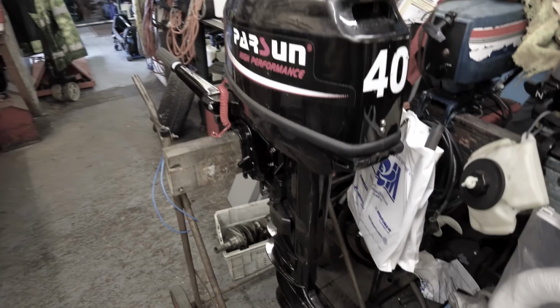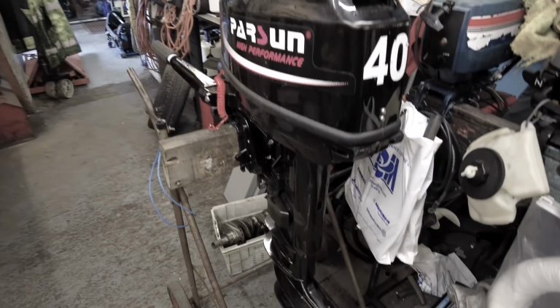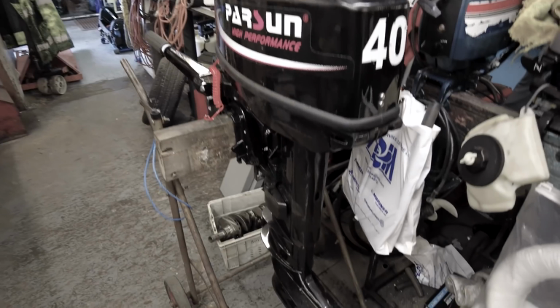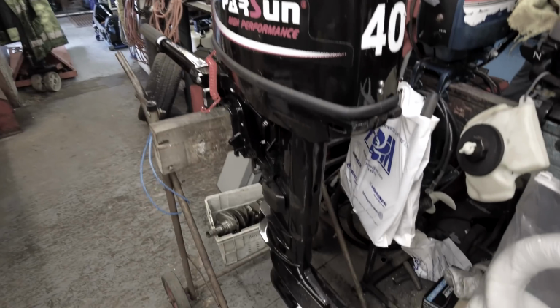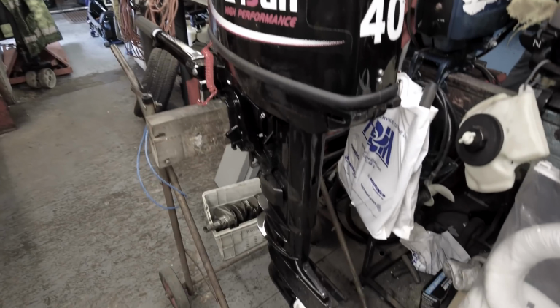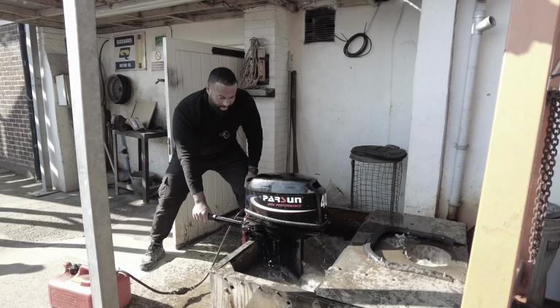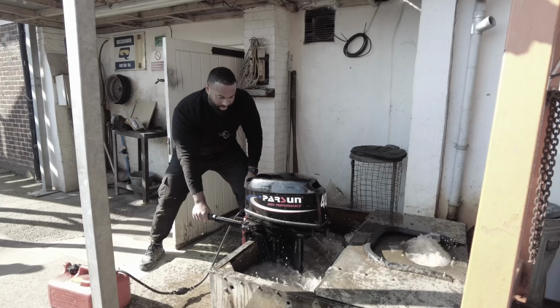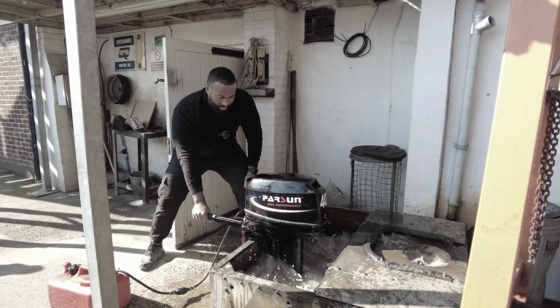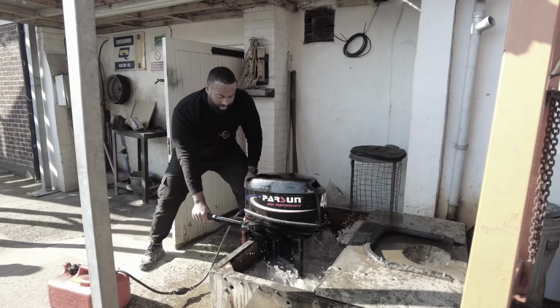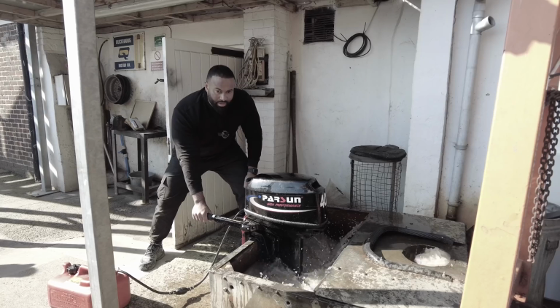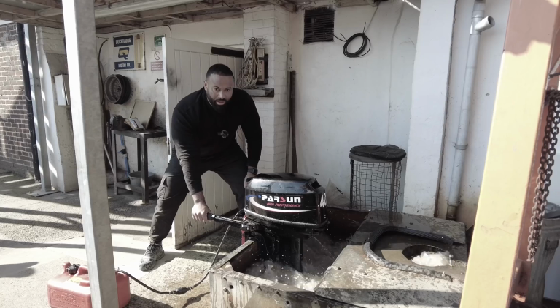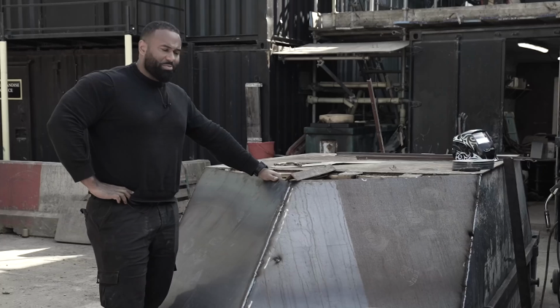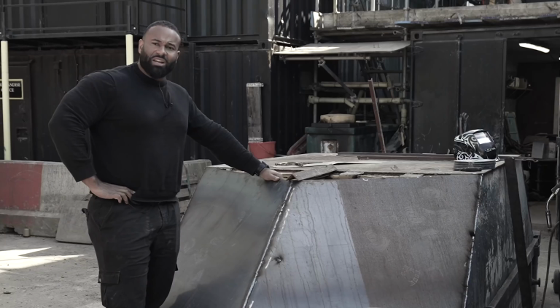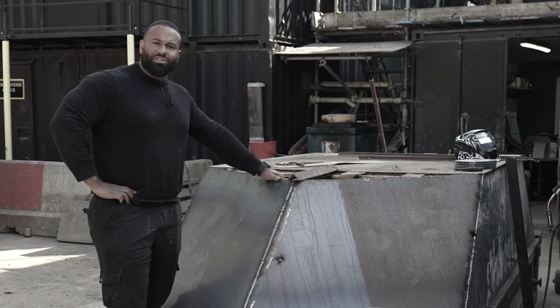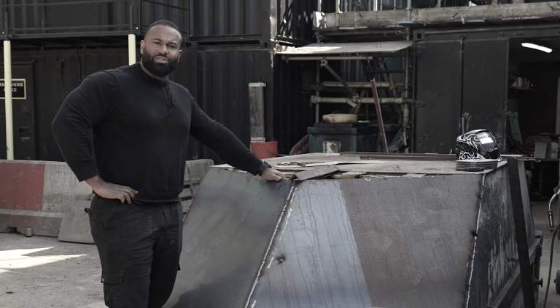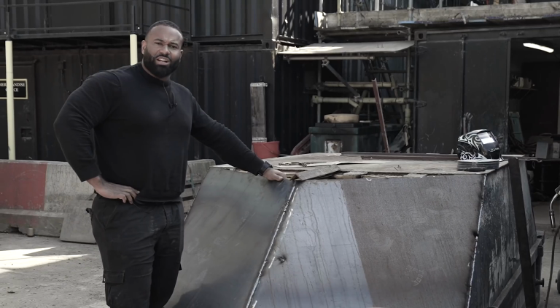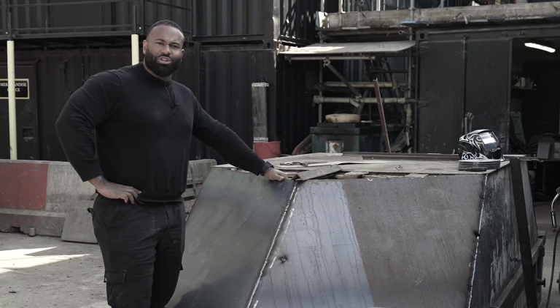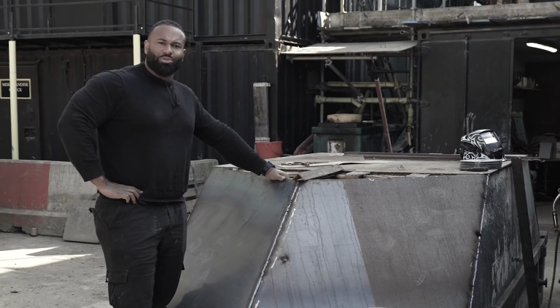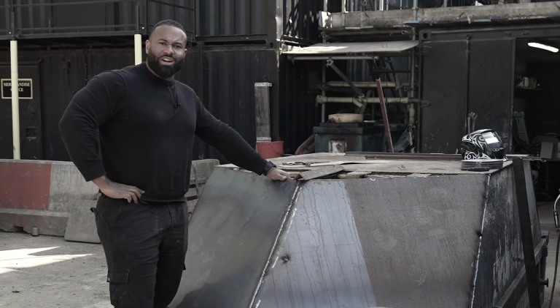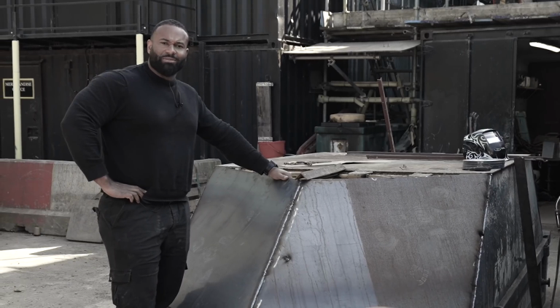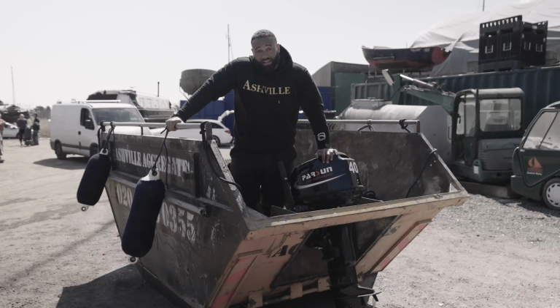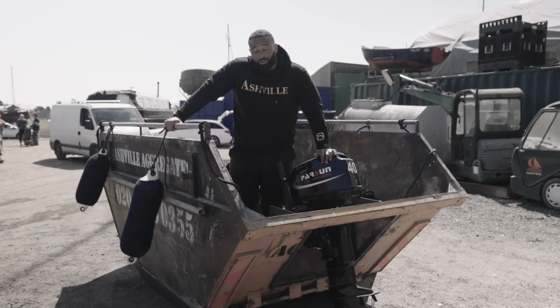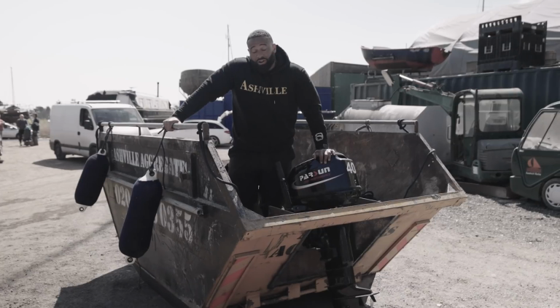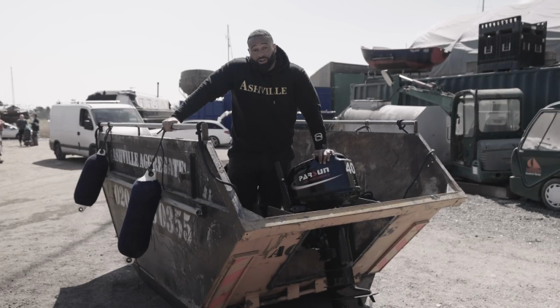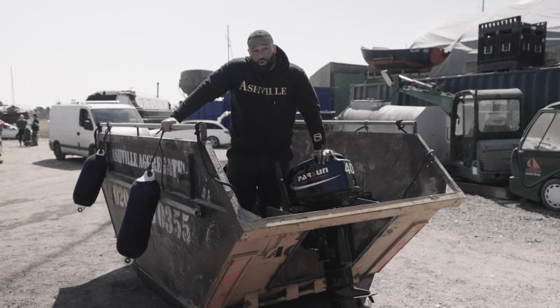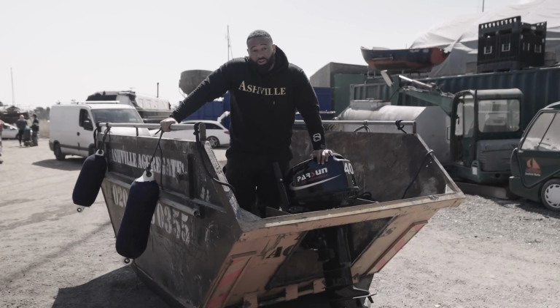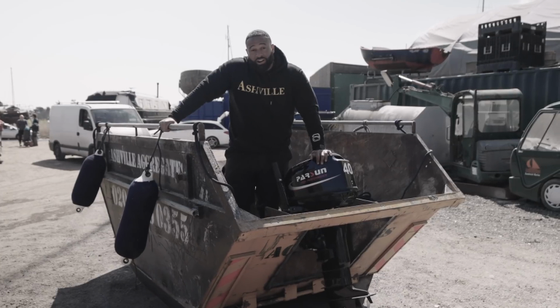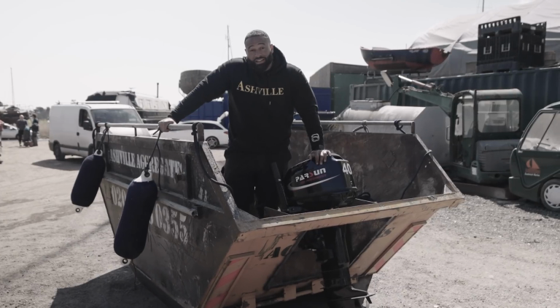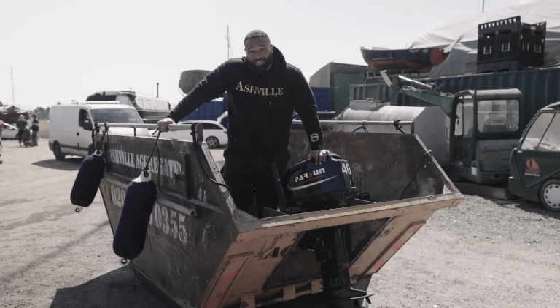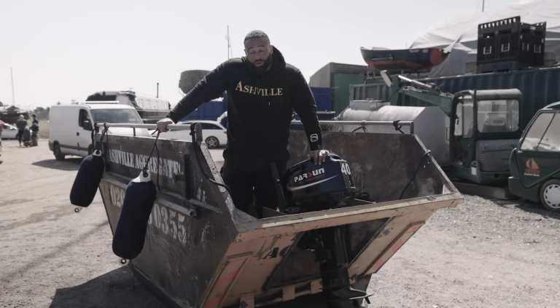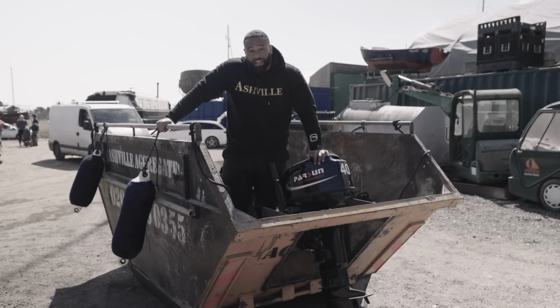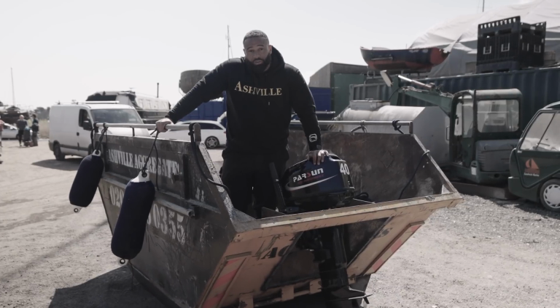Here's our engine. It's beginning to look like a ship already. And now we're going to lower her in and see how we get on.